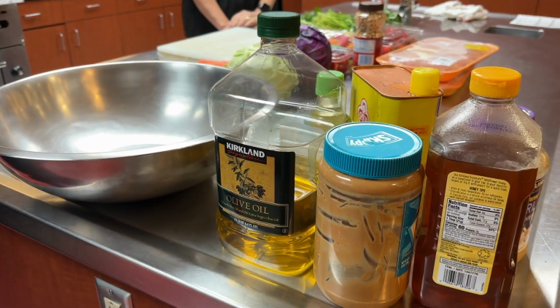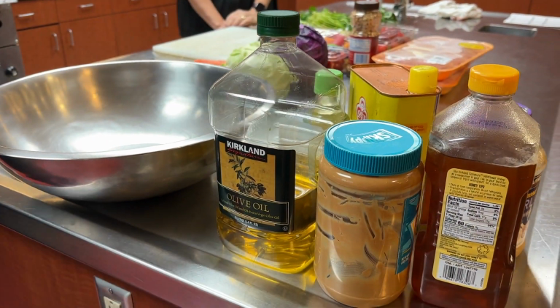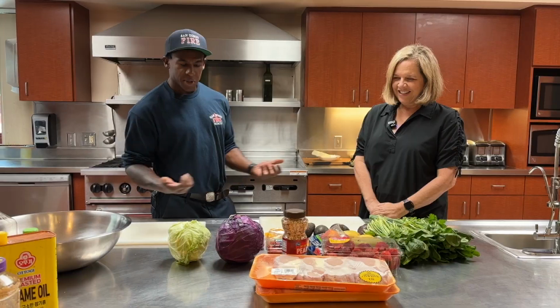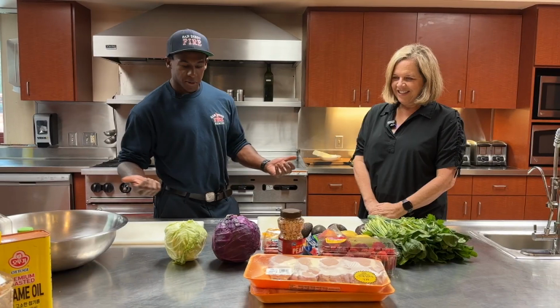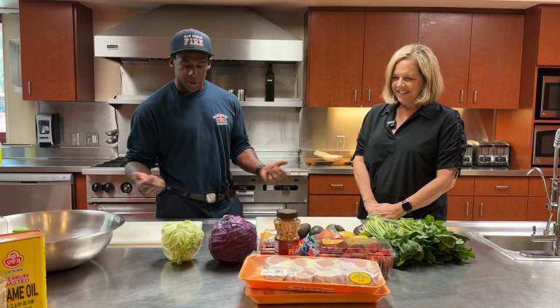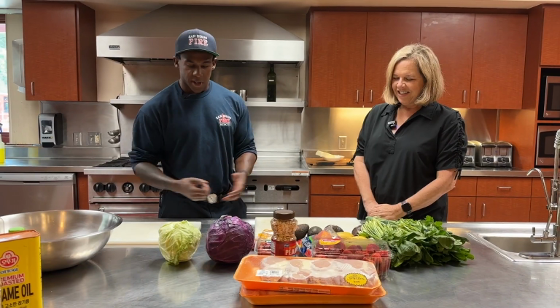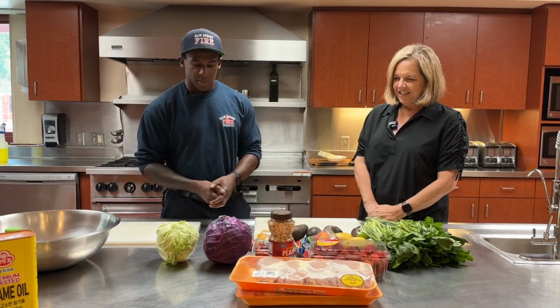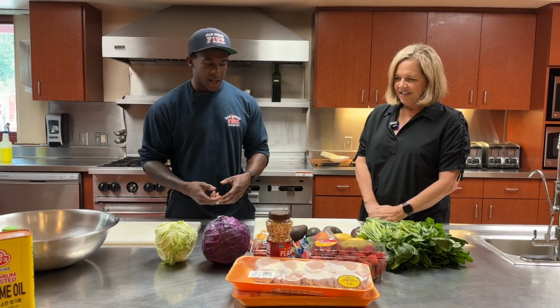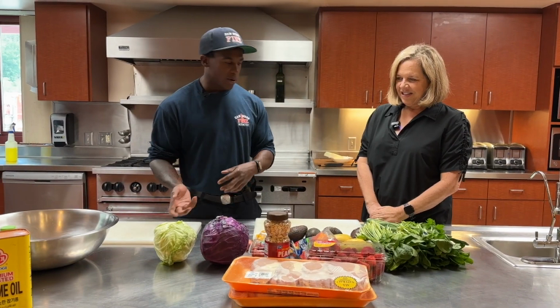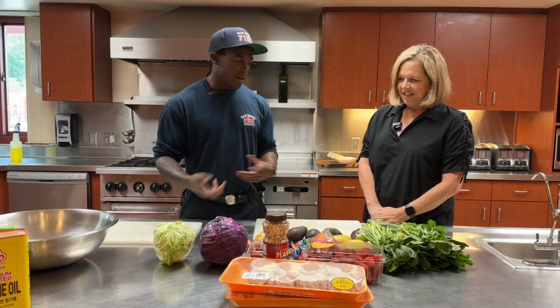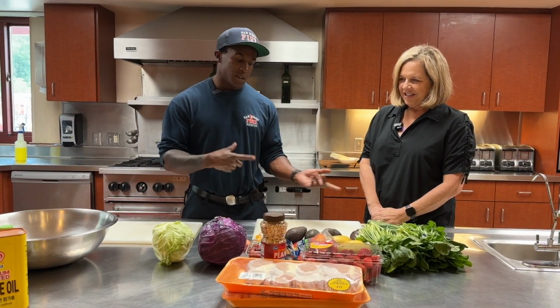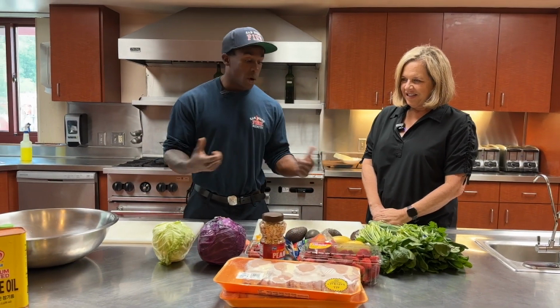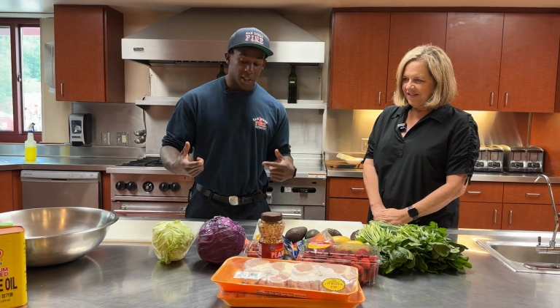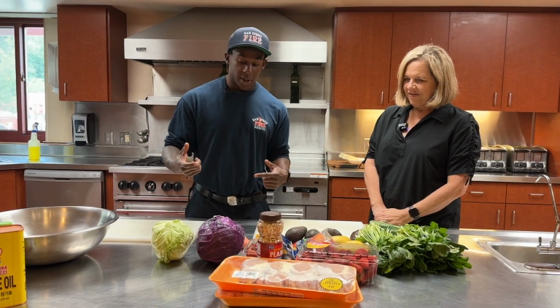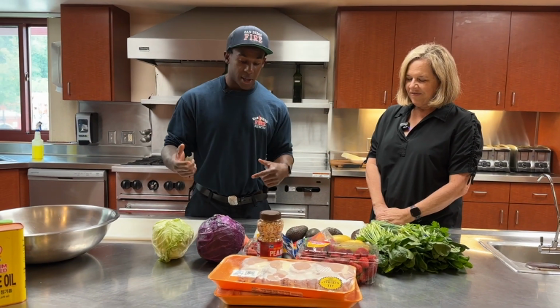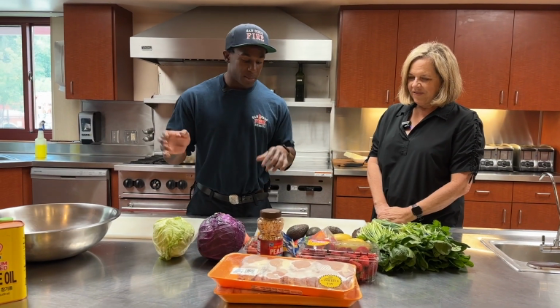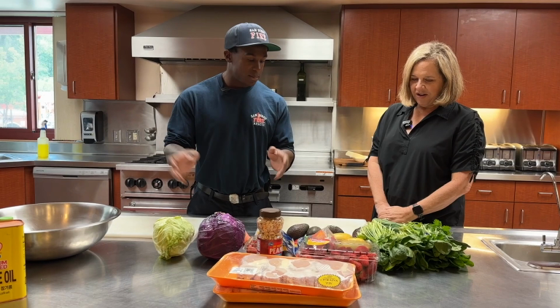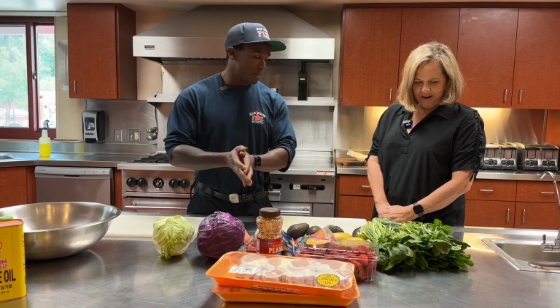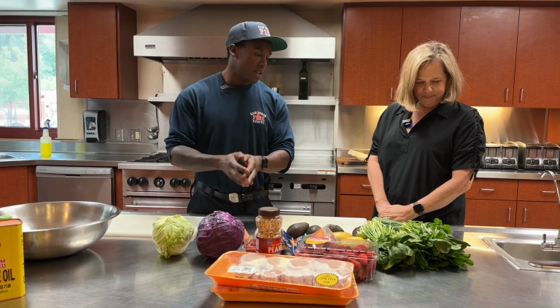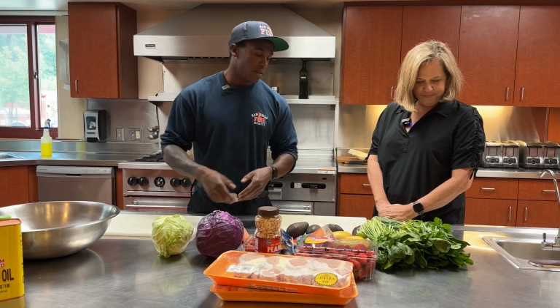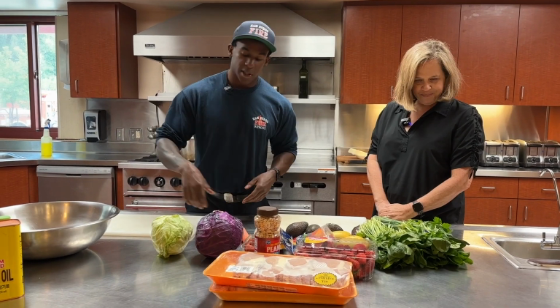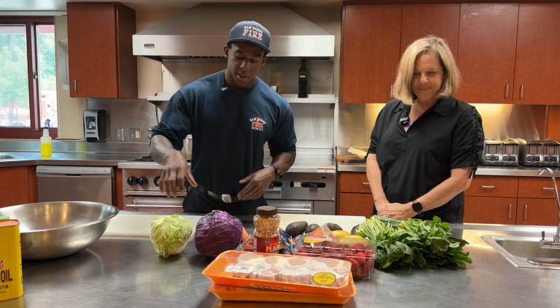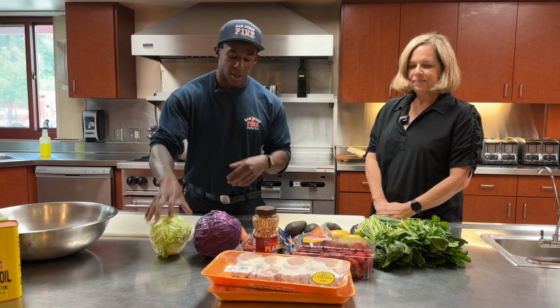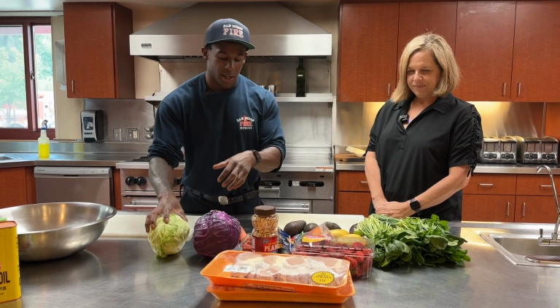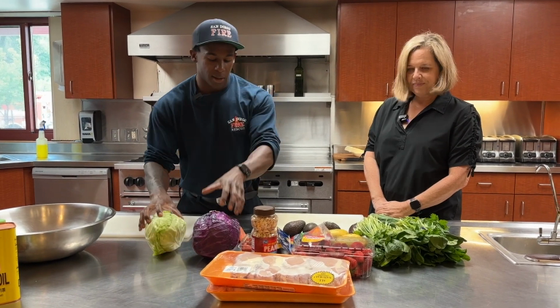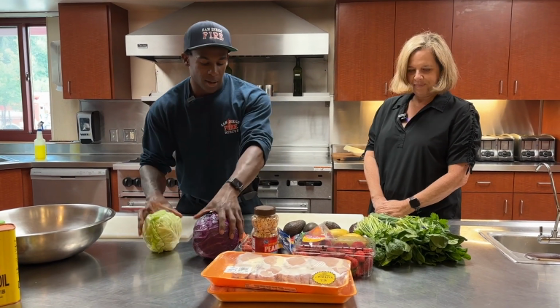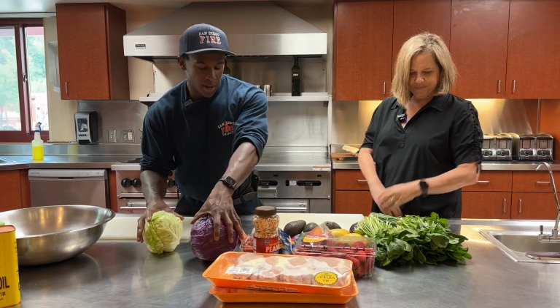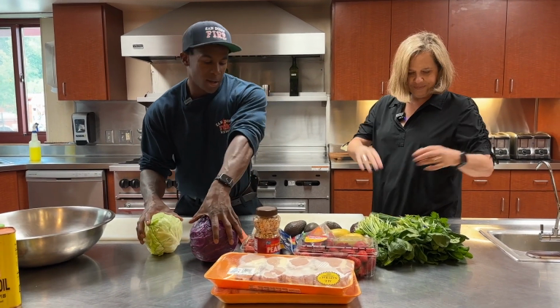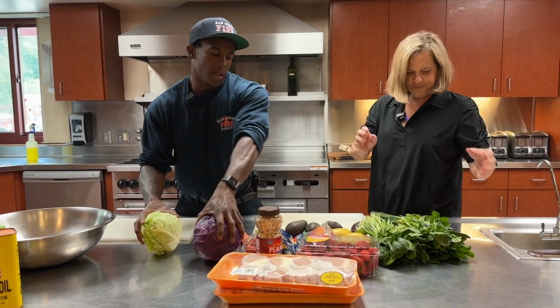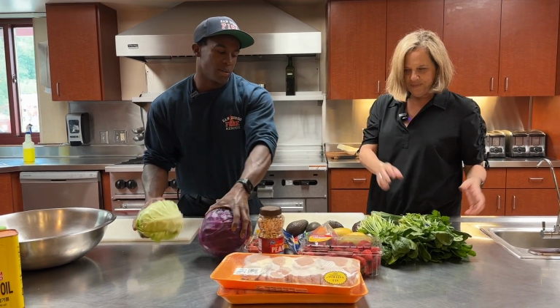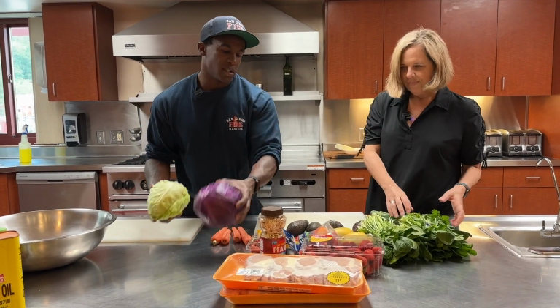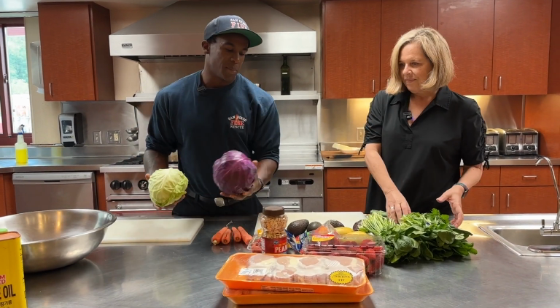So first we'll go ahead and just wash everything, make sure everything's nice and clean. Then we'll start chopping.